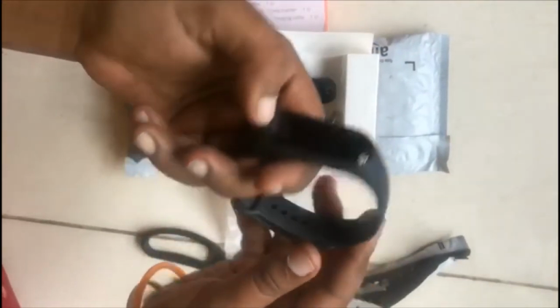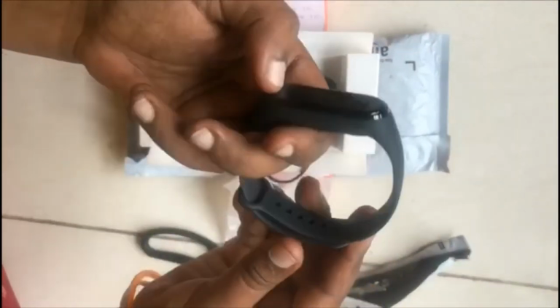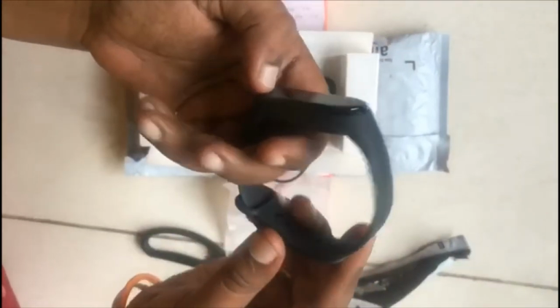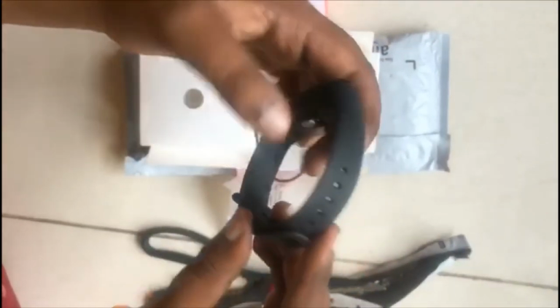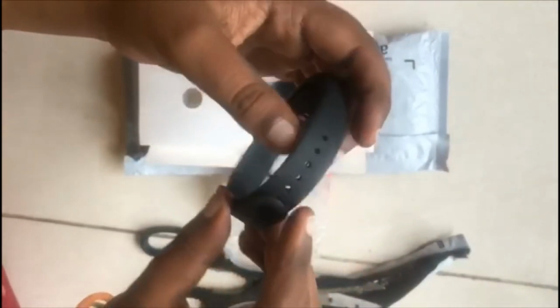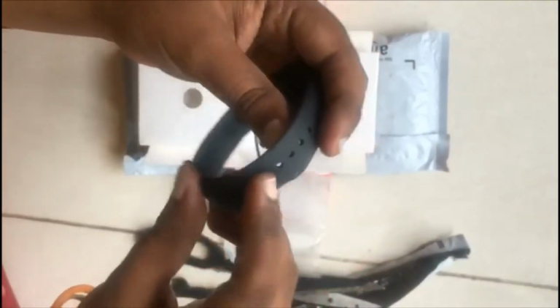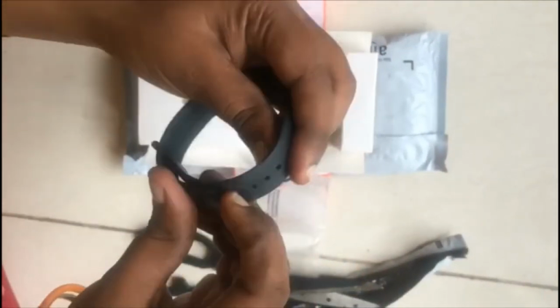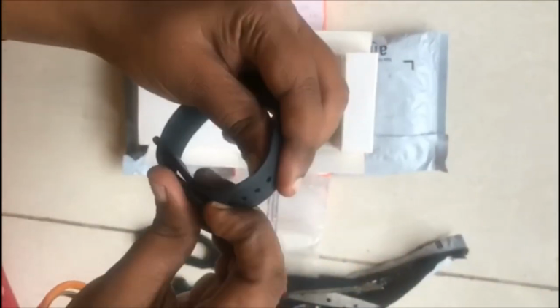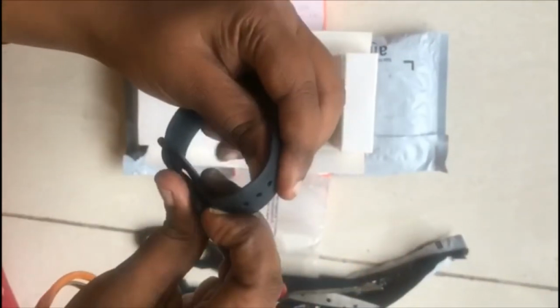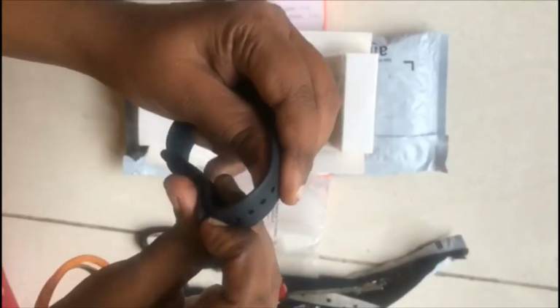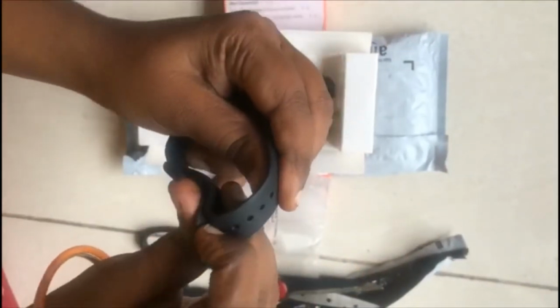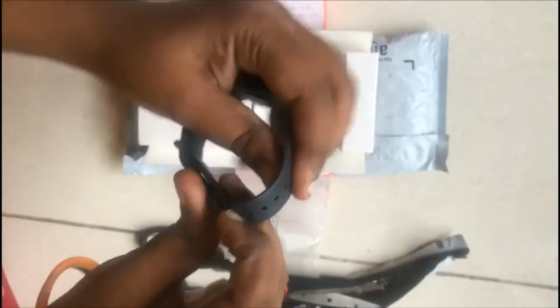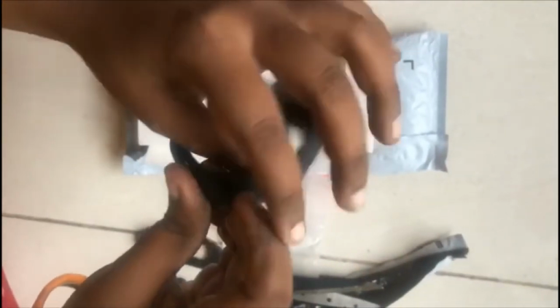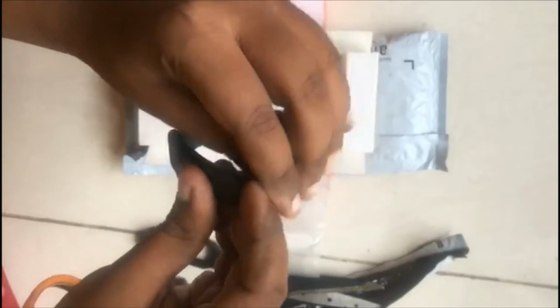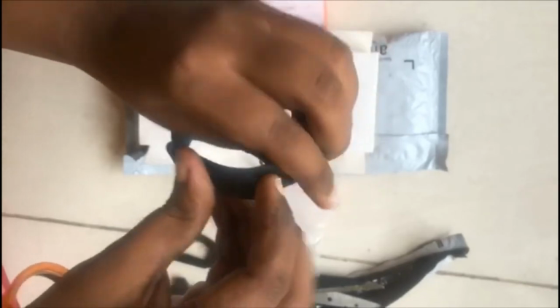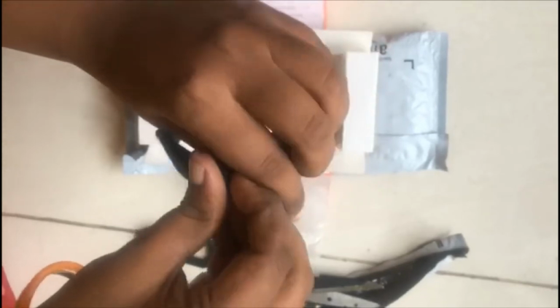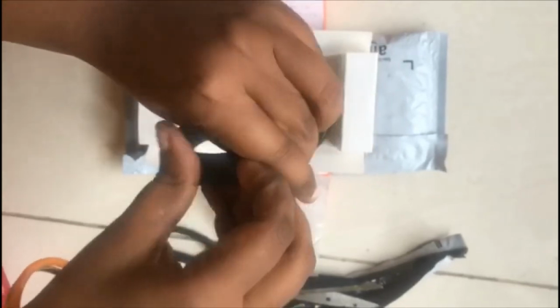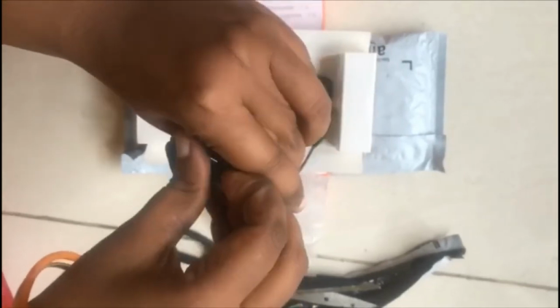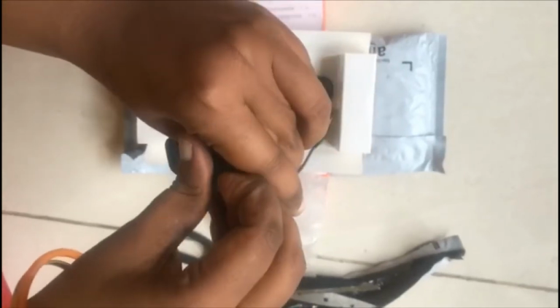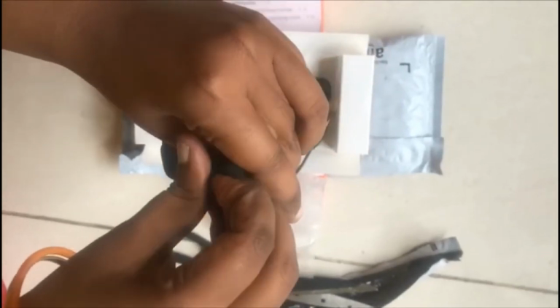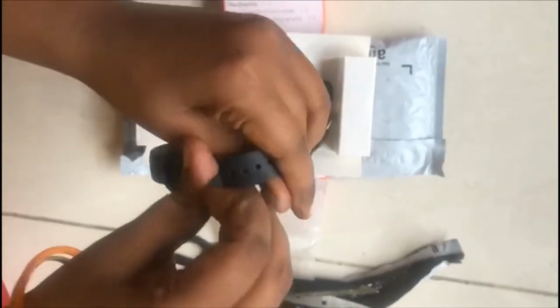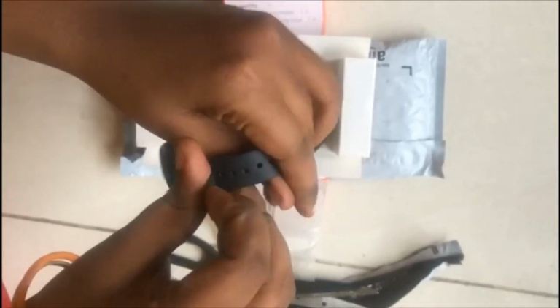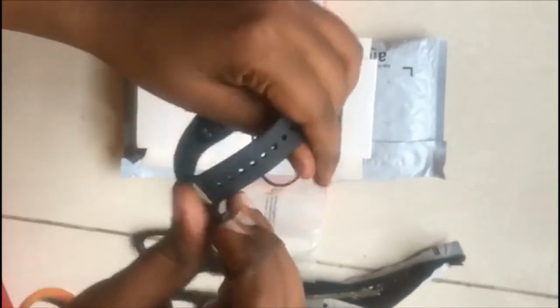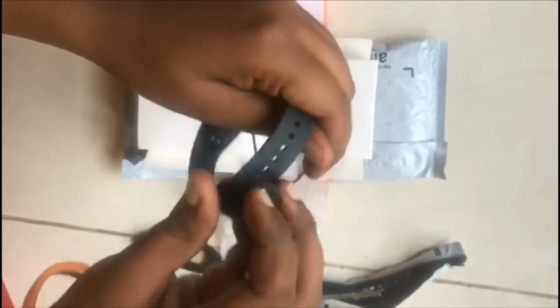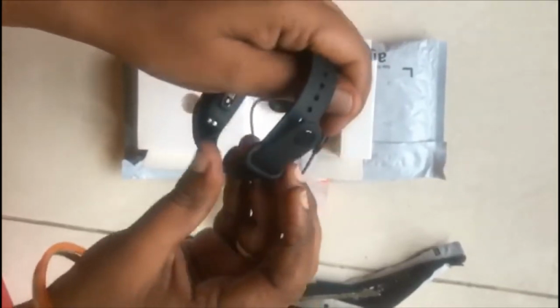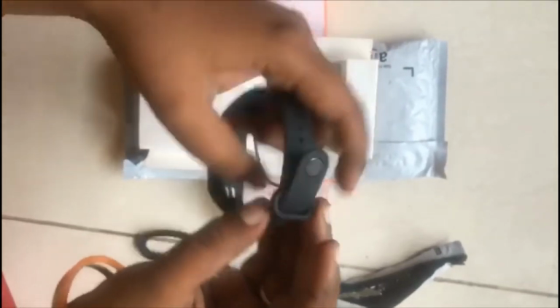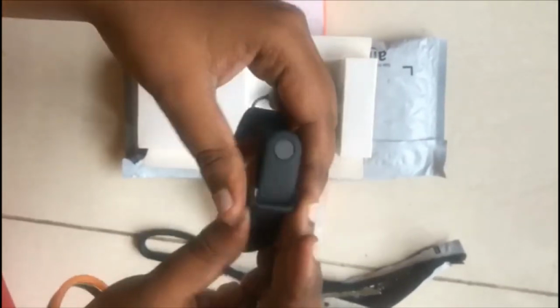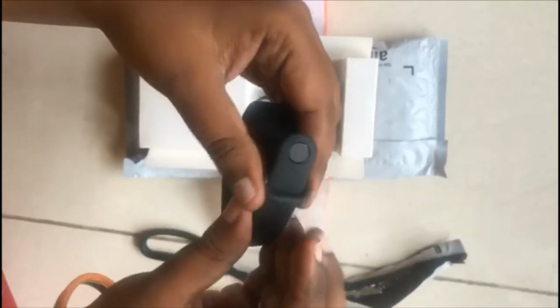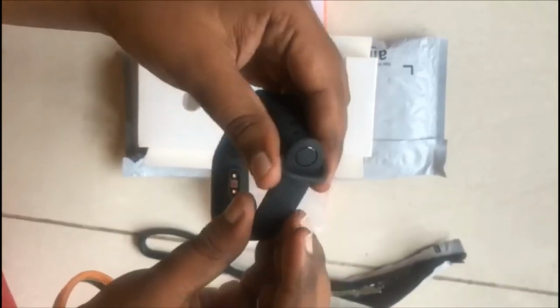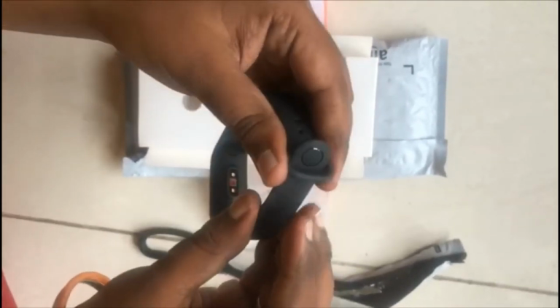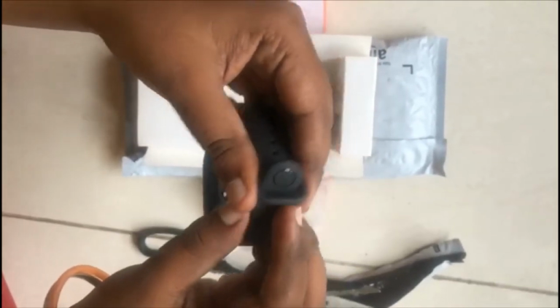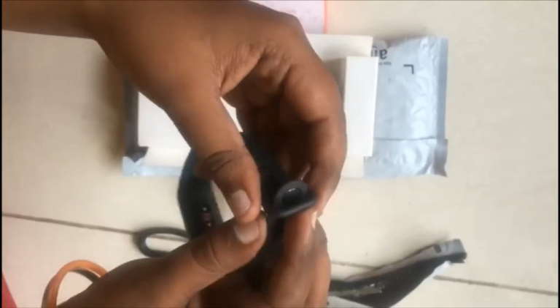This strip is durable. This is a normal watch strip.